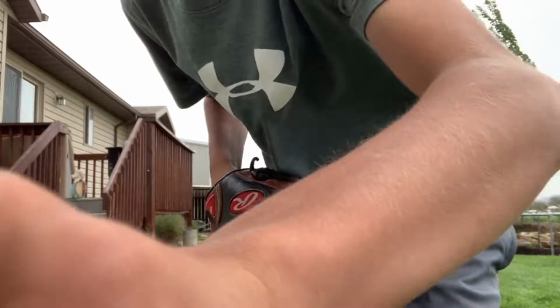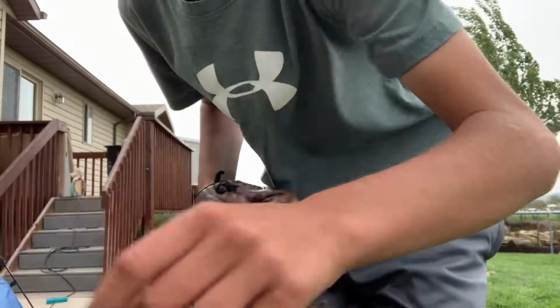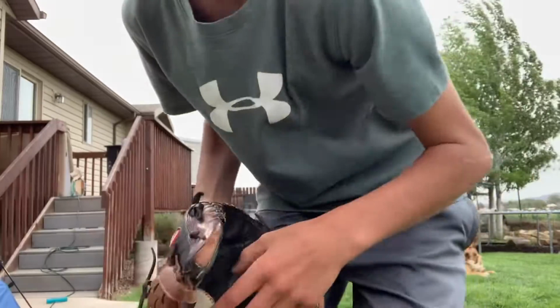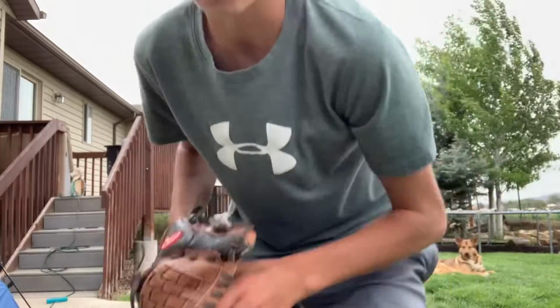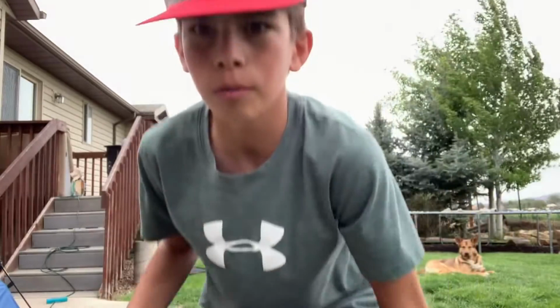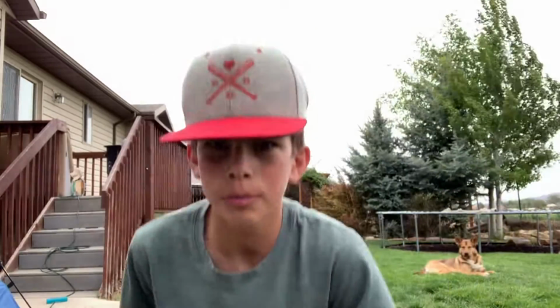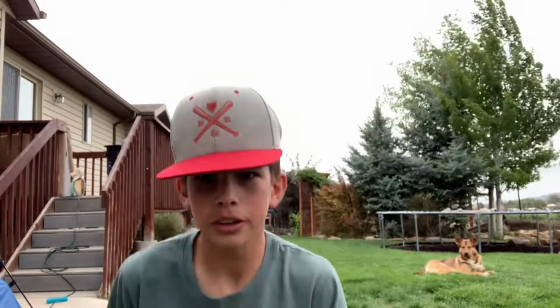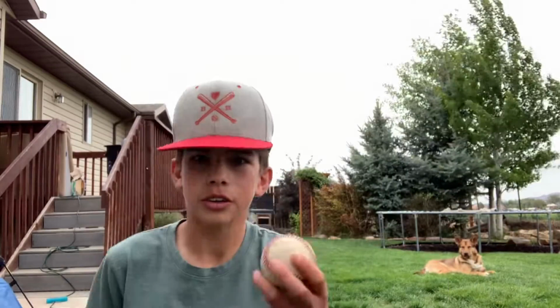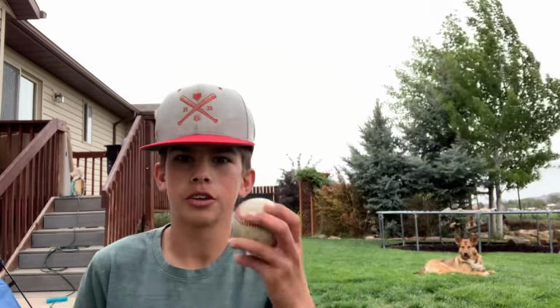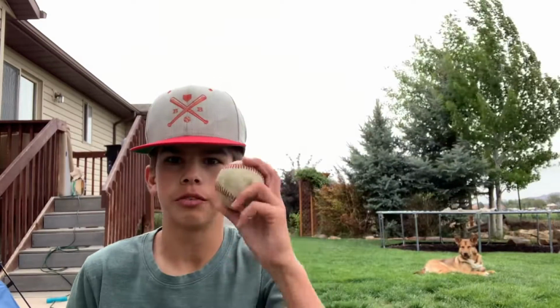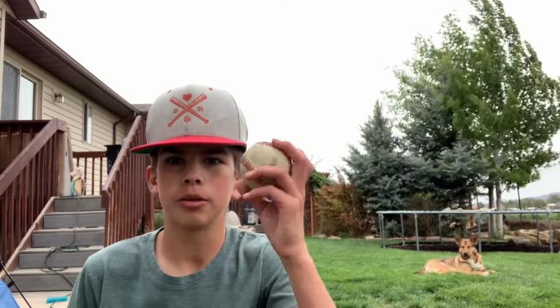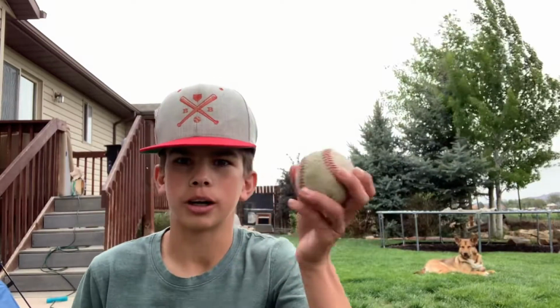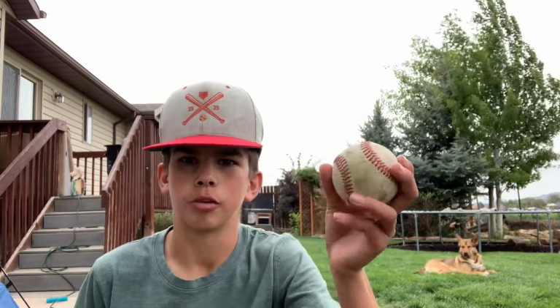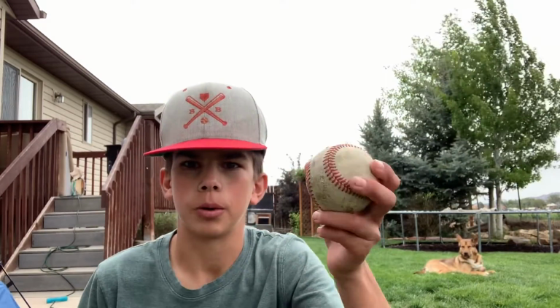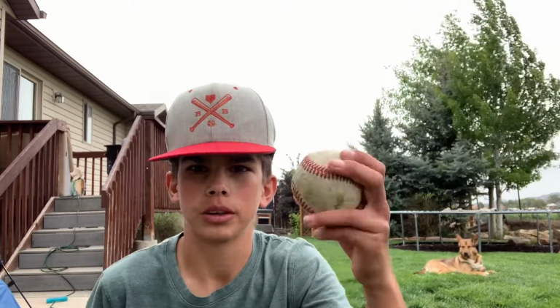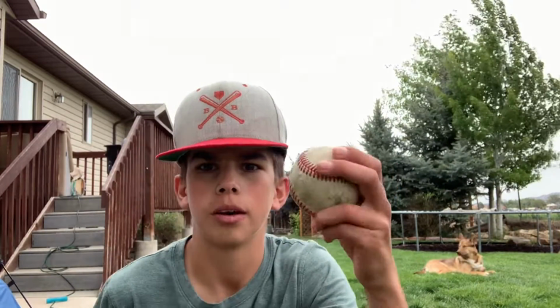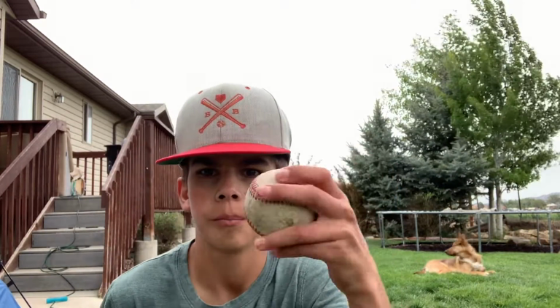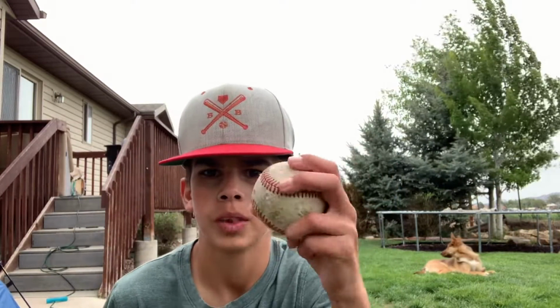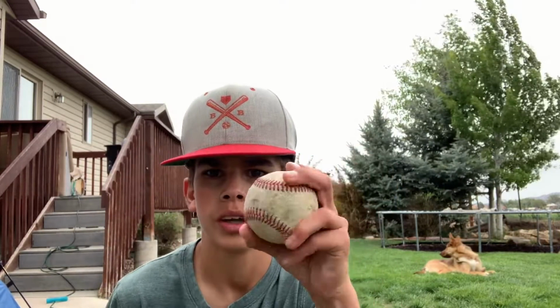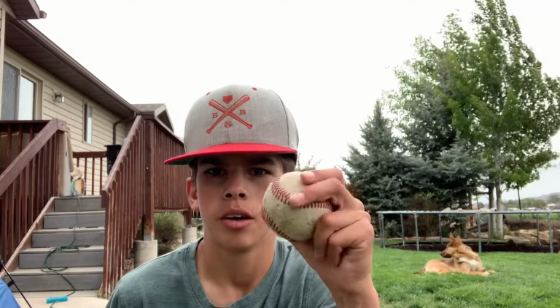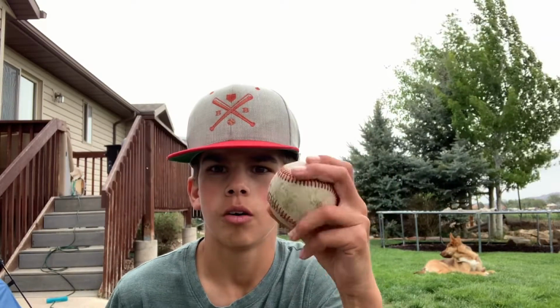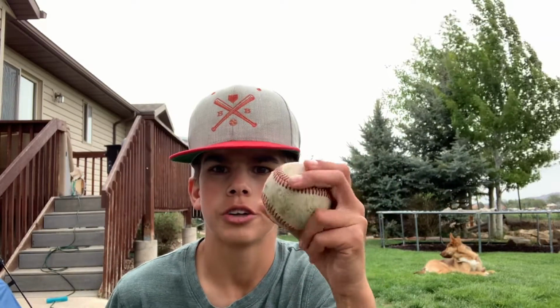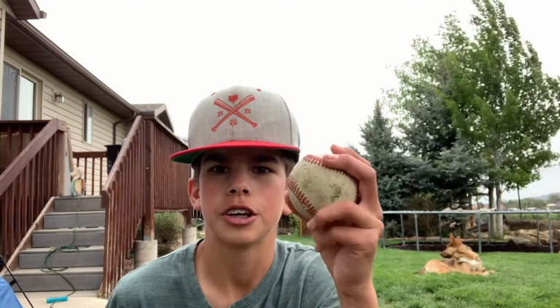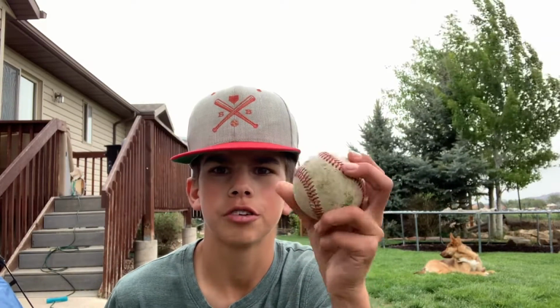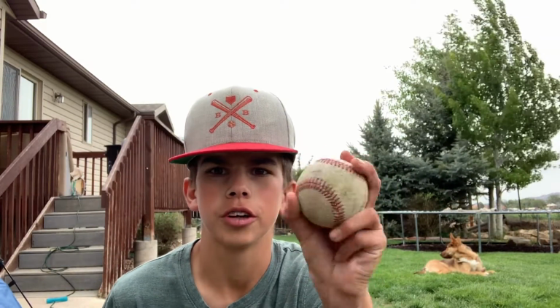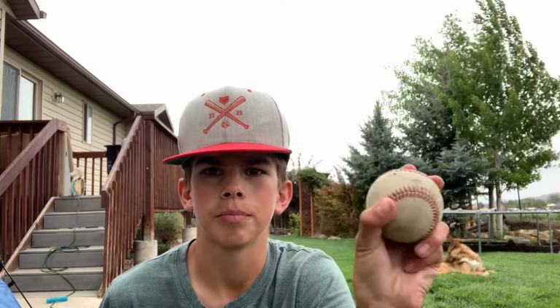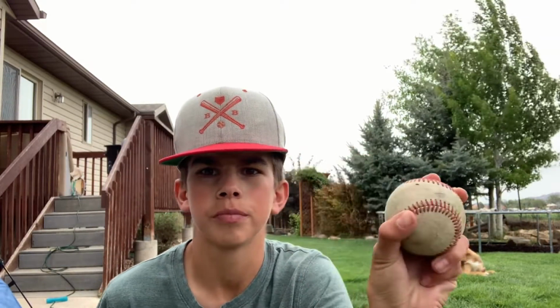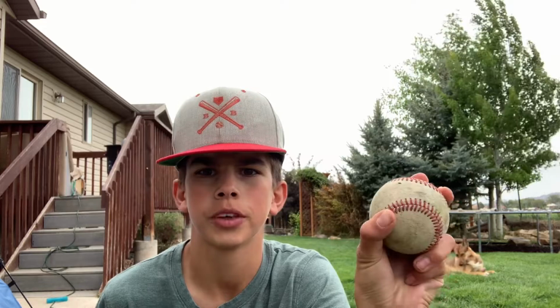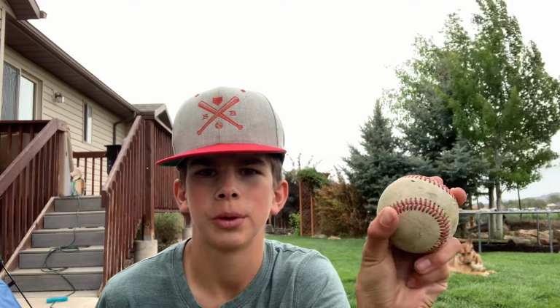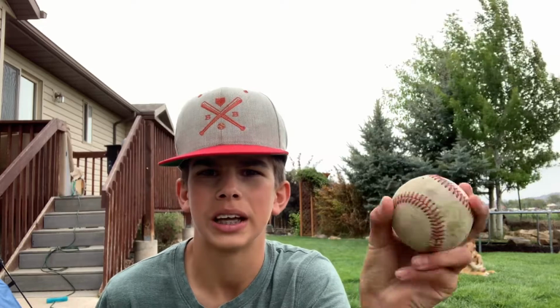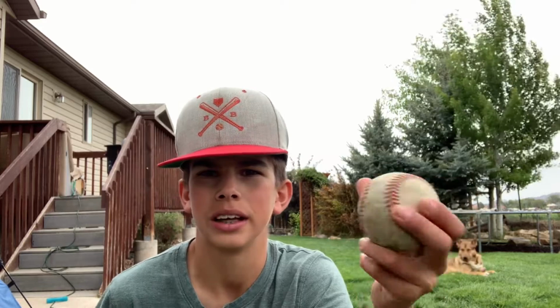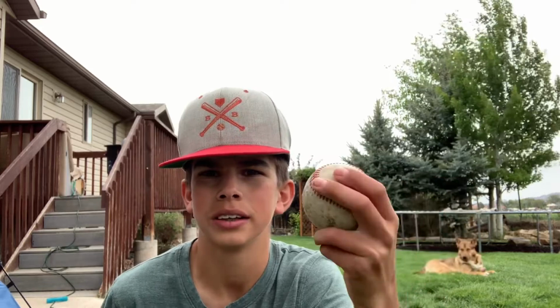Alright, I'm going to be doing a video on my curveball. Hold it with a traditional grip — you don't want the laces.